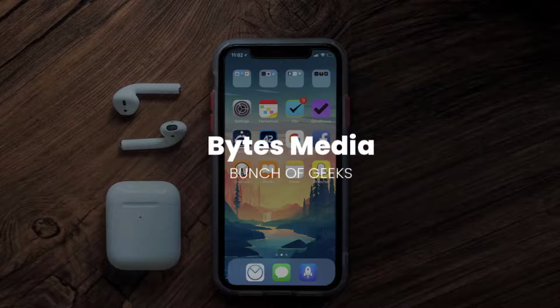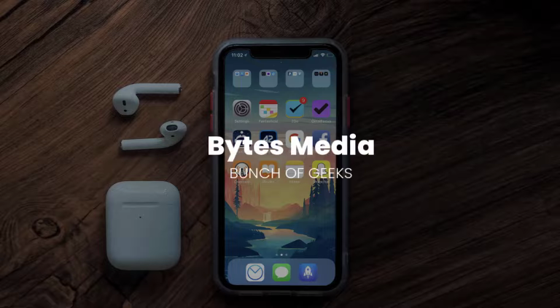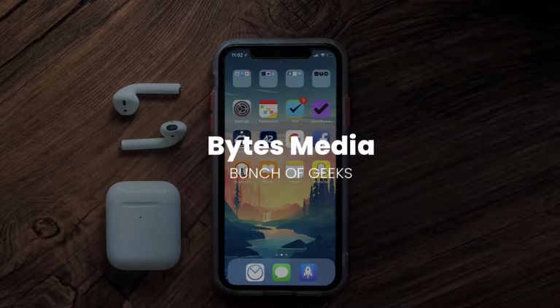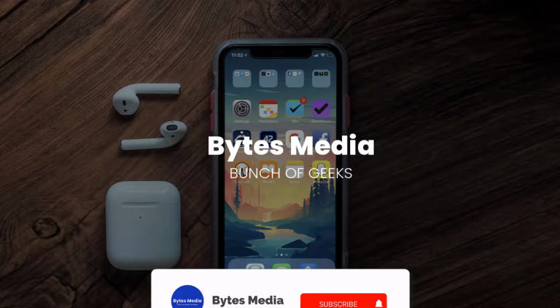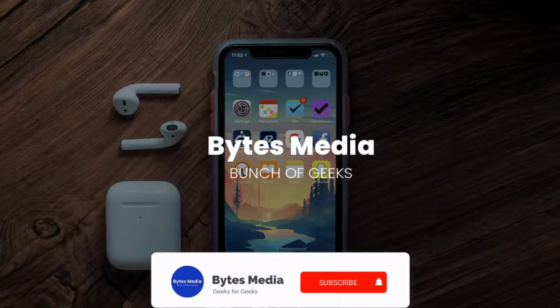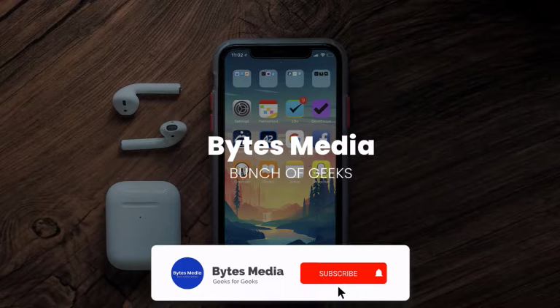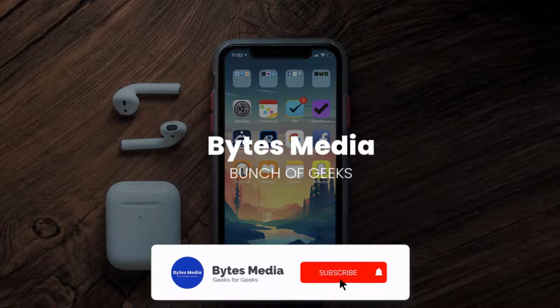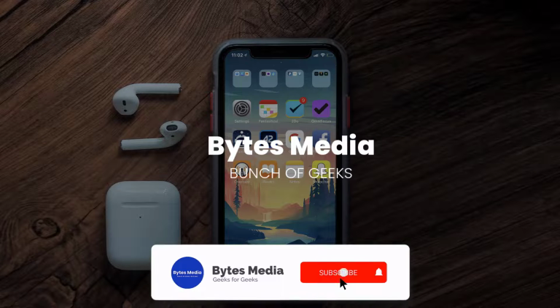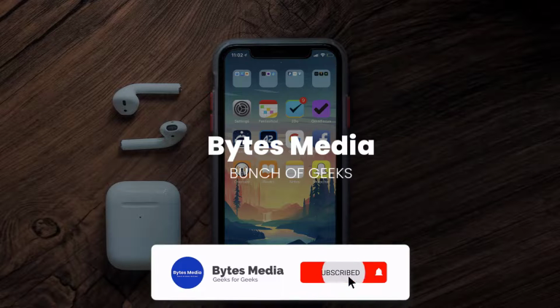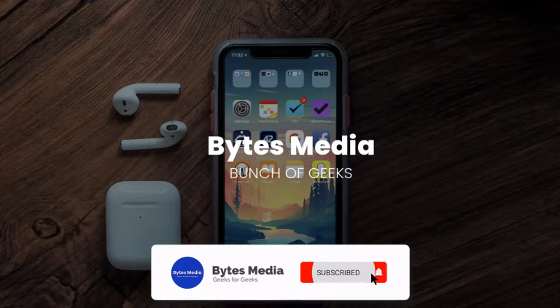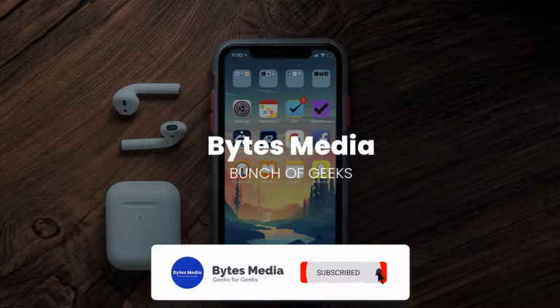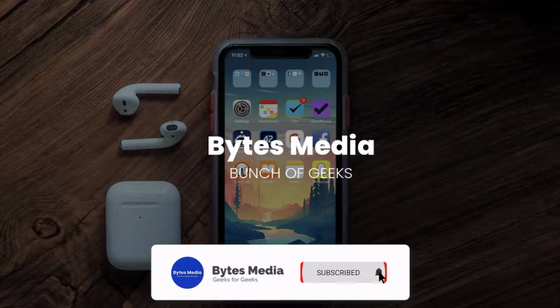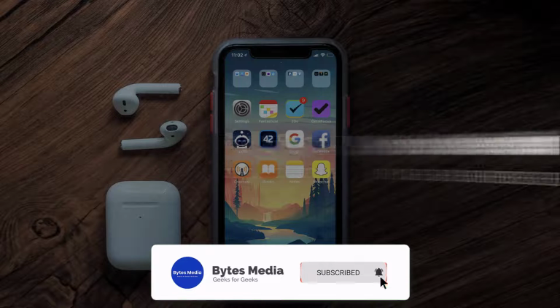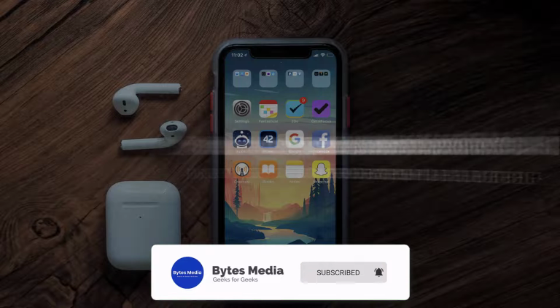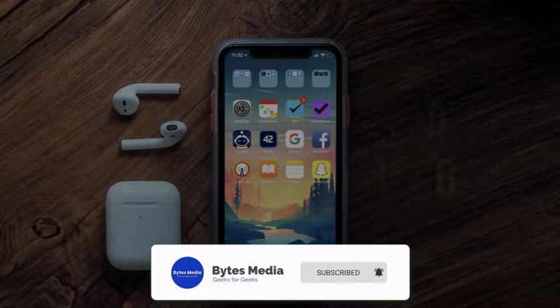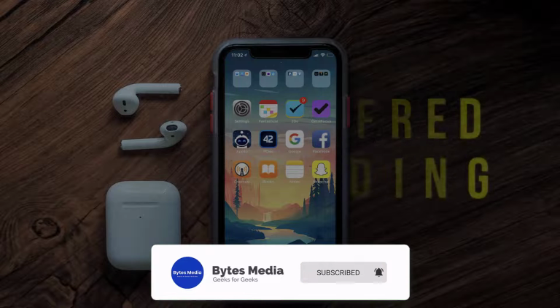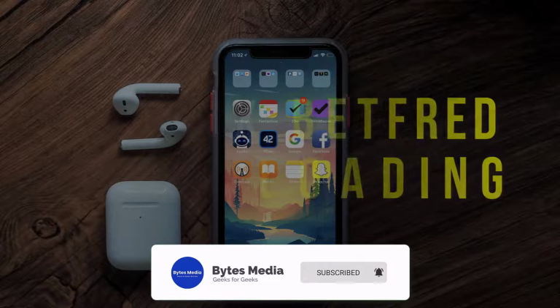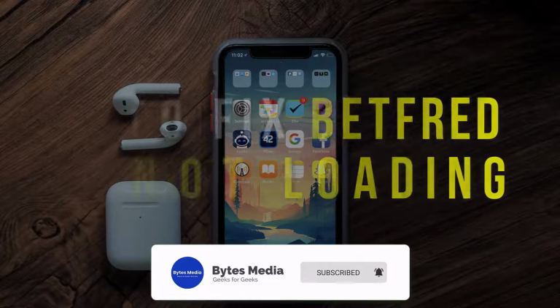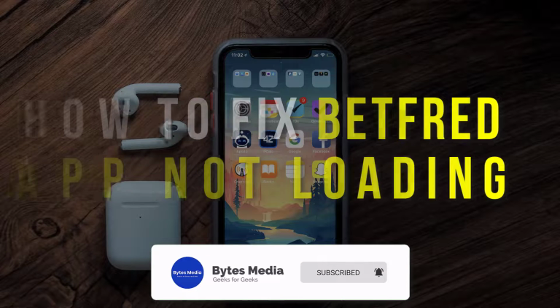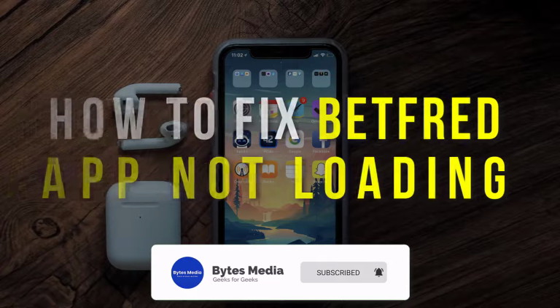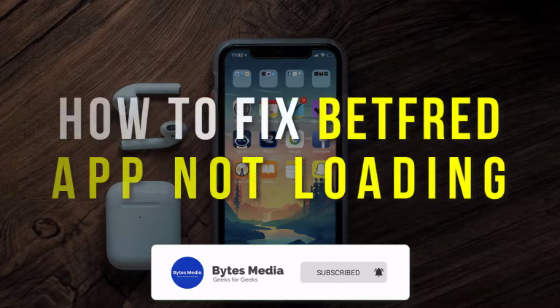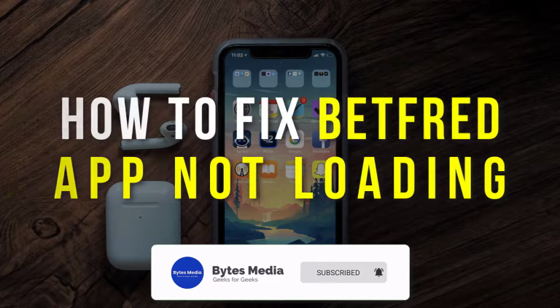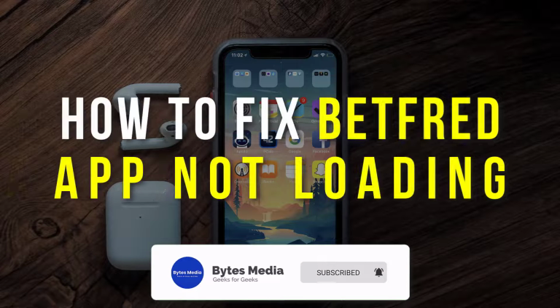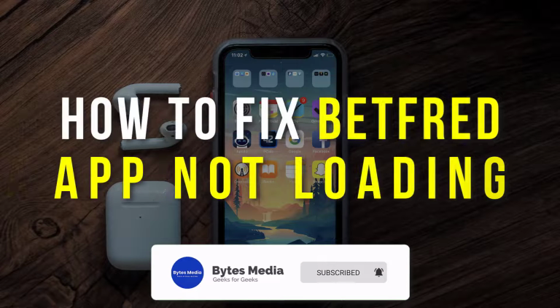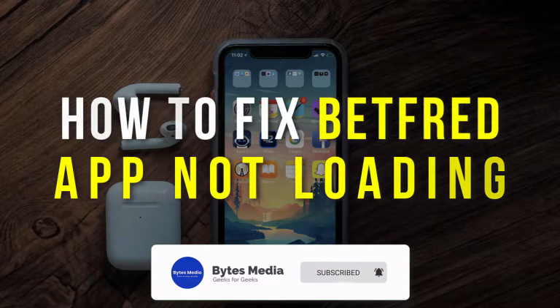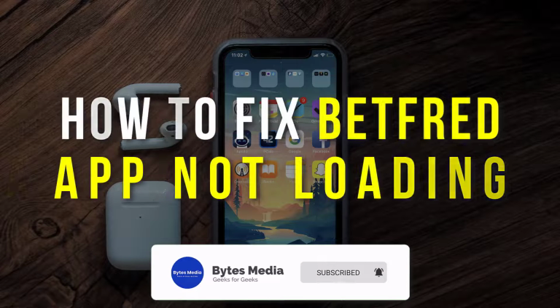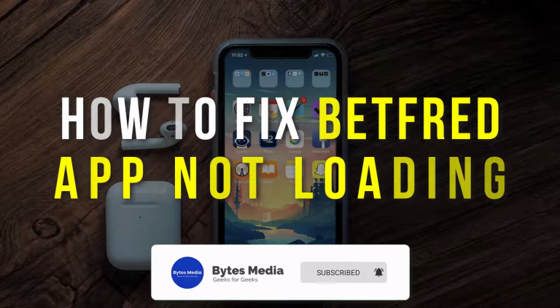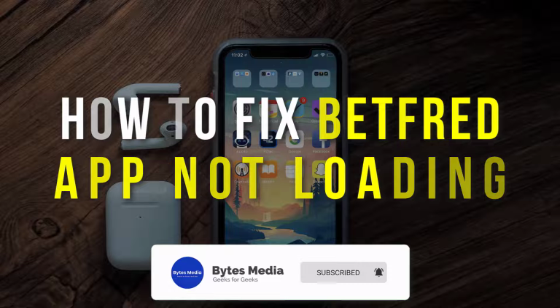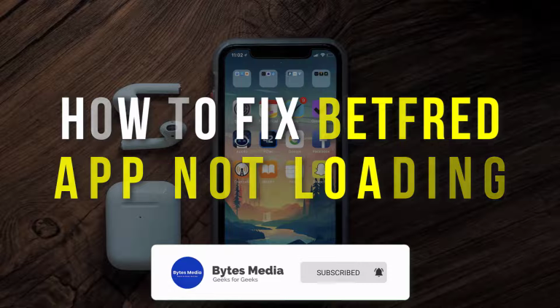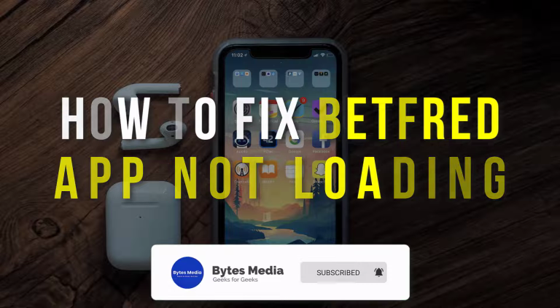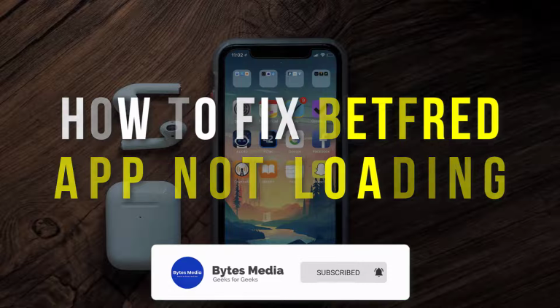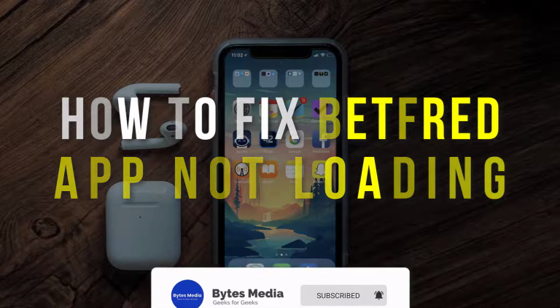Hey guys, I'm Anna and today I'm going to show you how to fix the Betfred mobile app not loading.